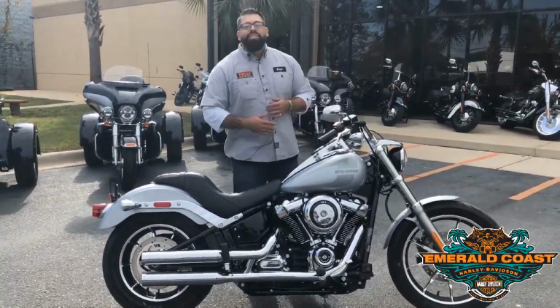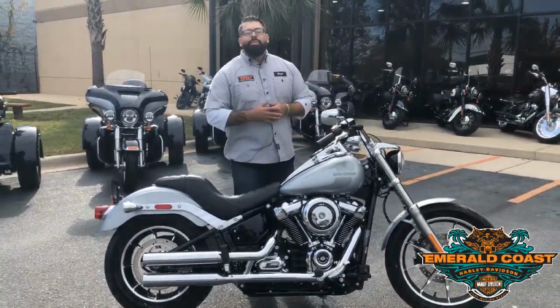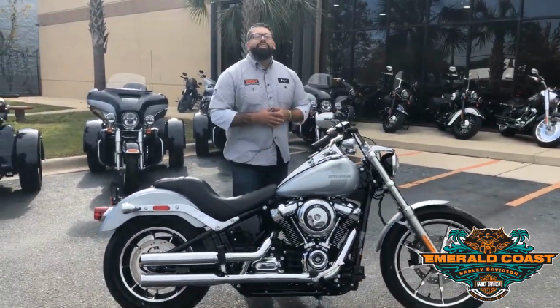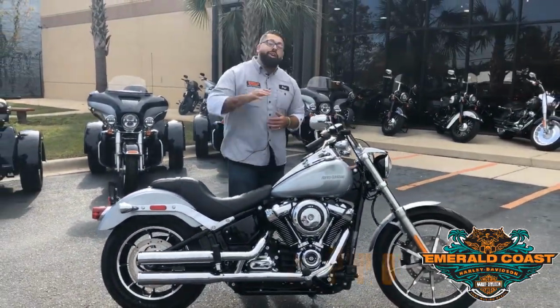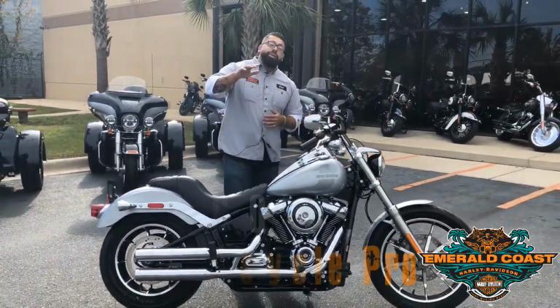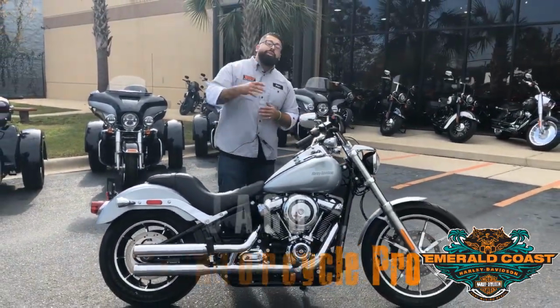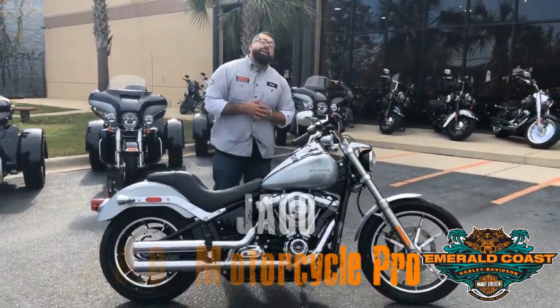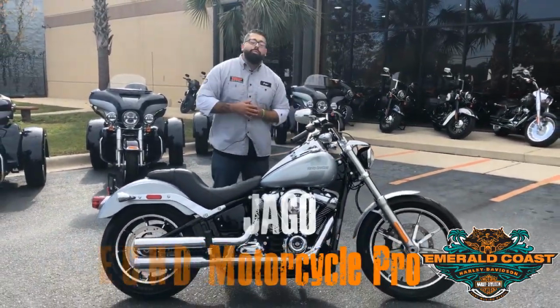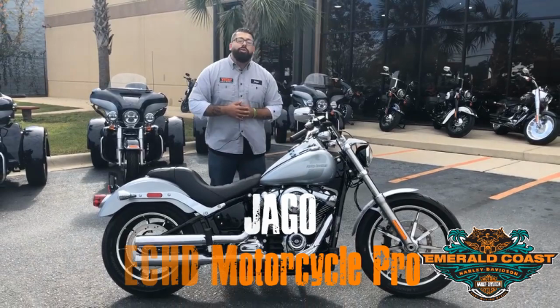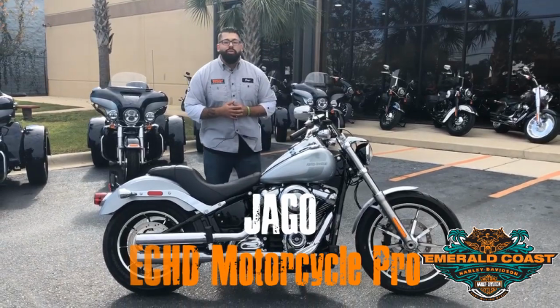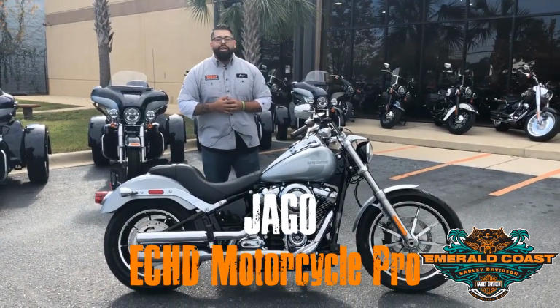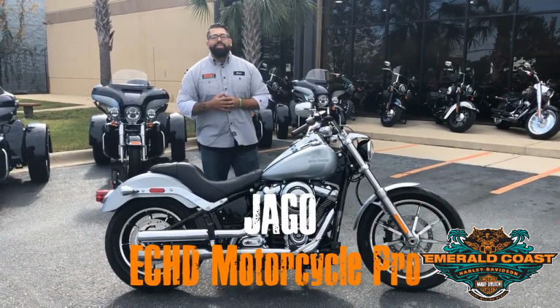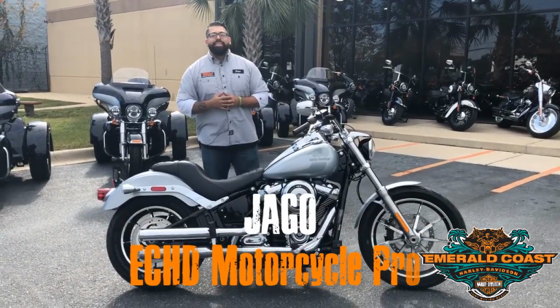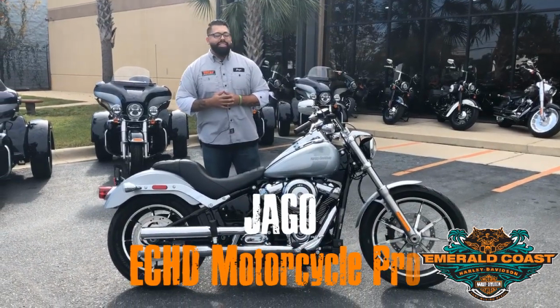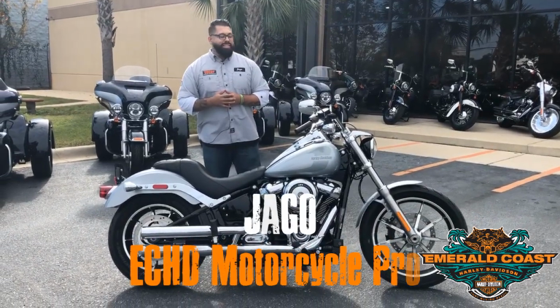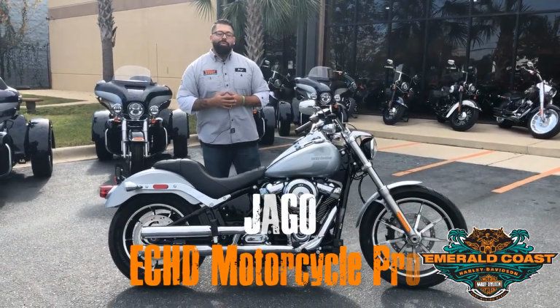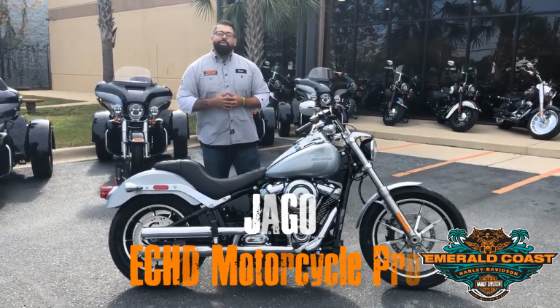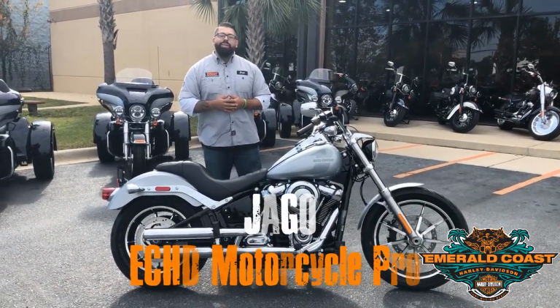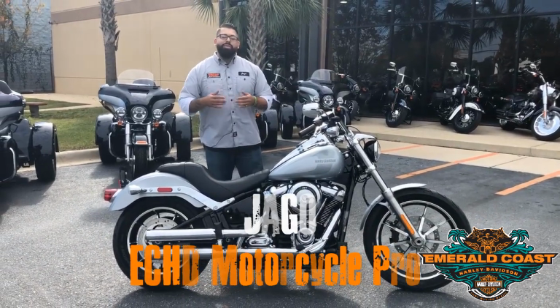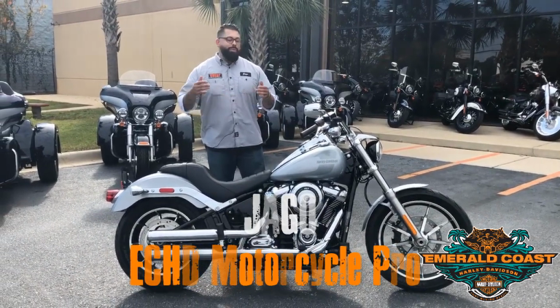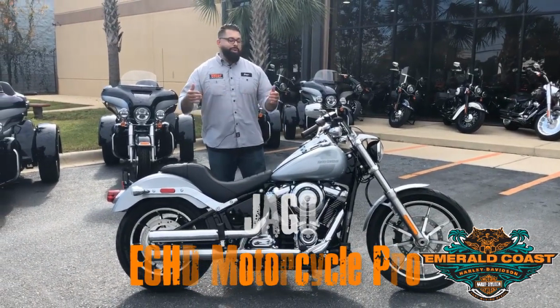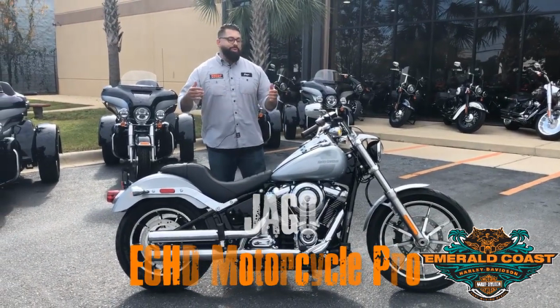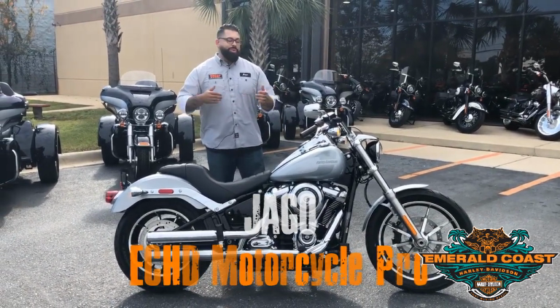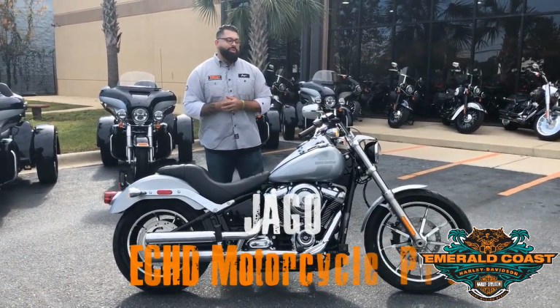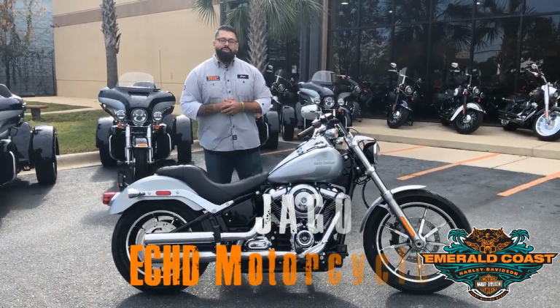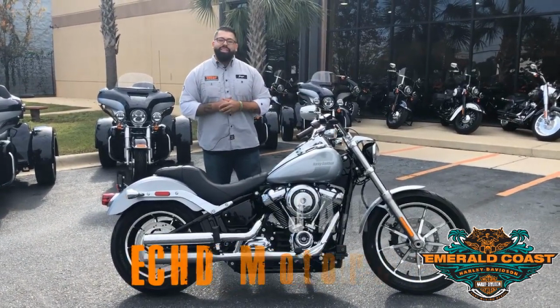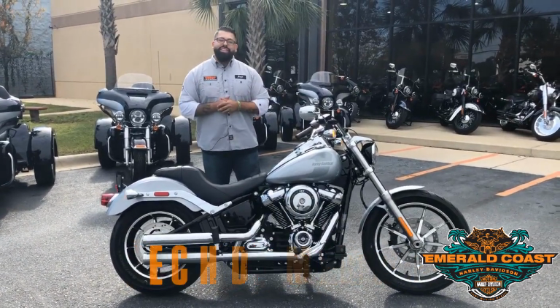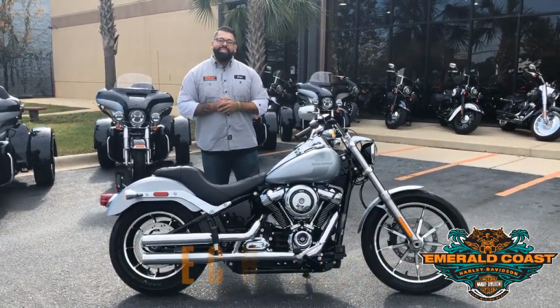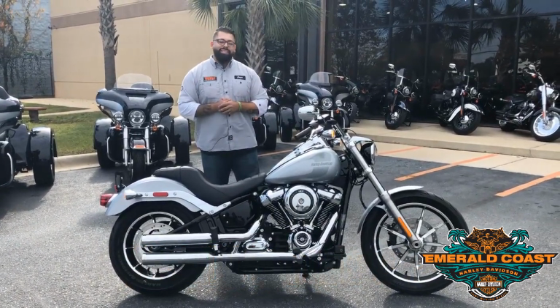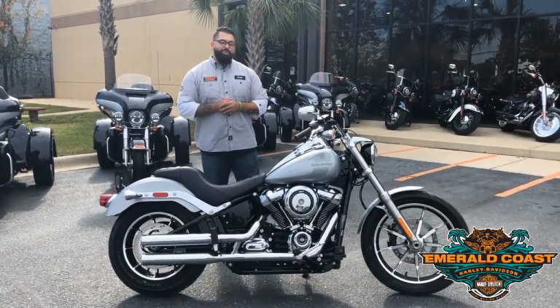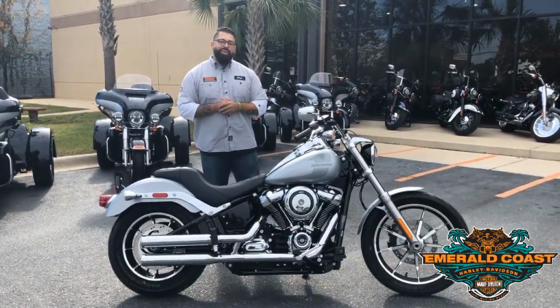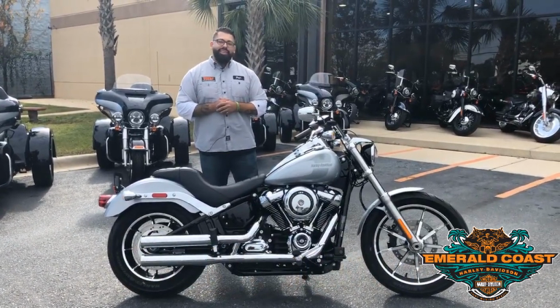What's up guys? Diago here at Emerald Coast Harley-Davidson. Today I wanted to break down the Barracuda Silver 2019 Lowrider.